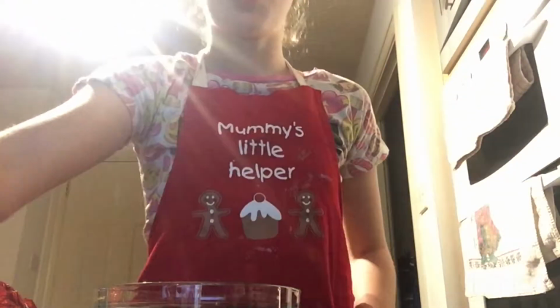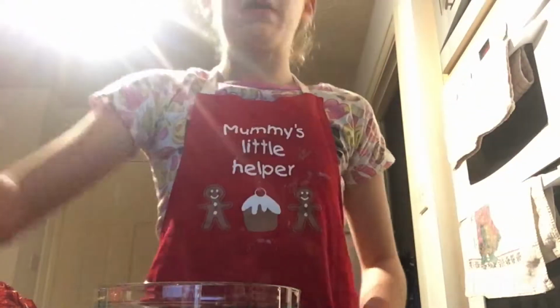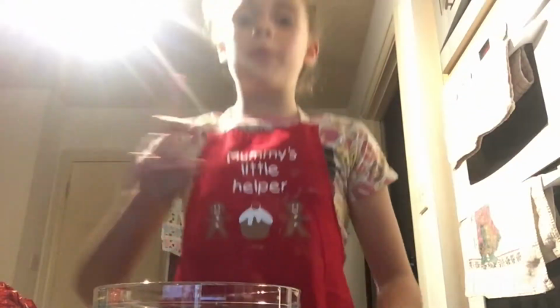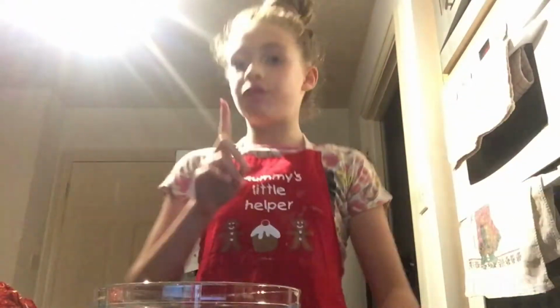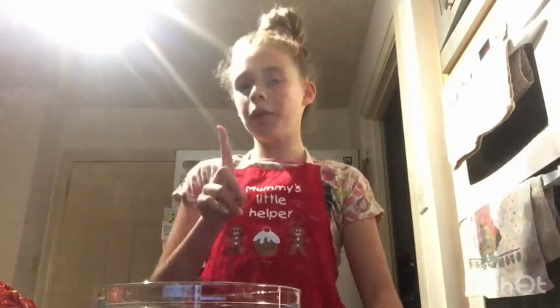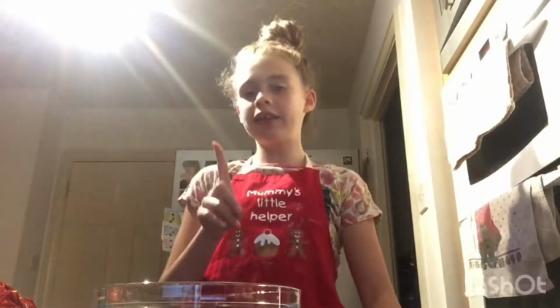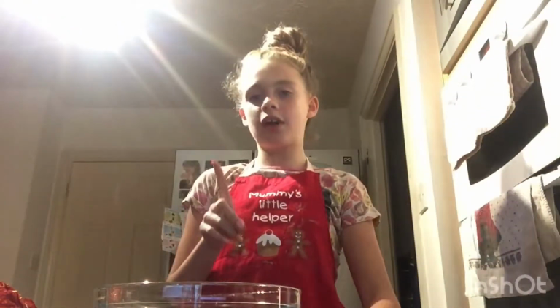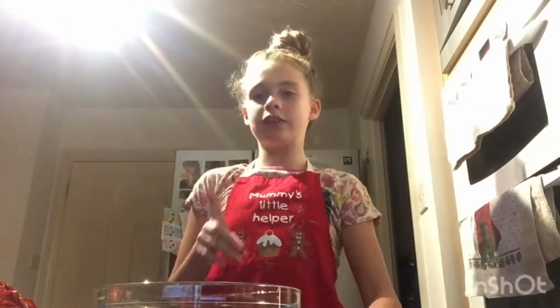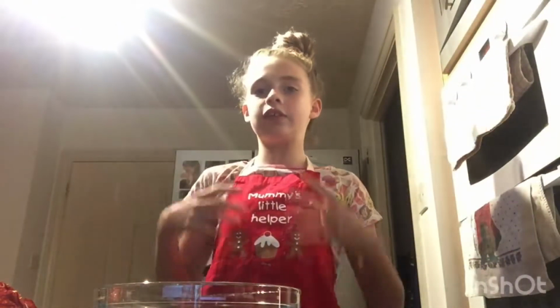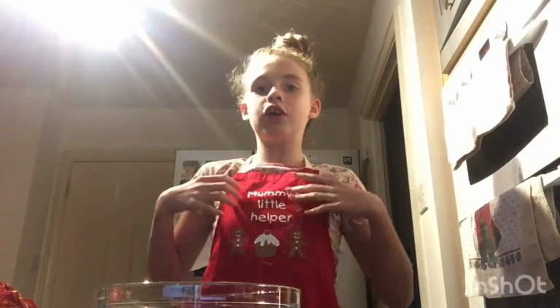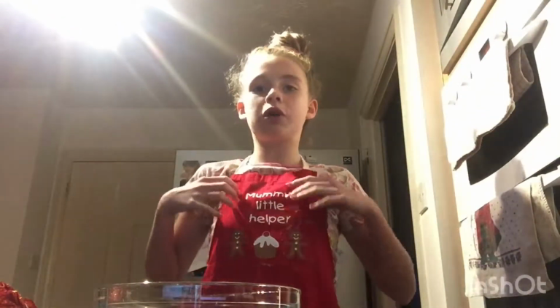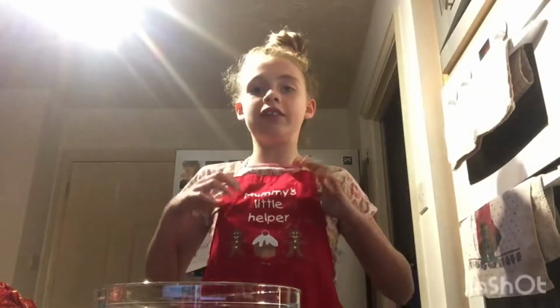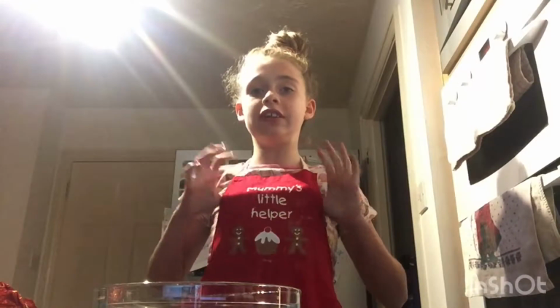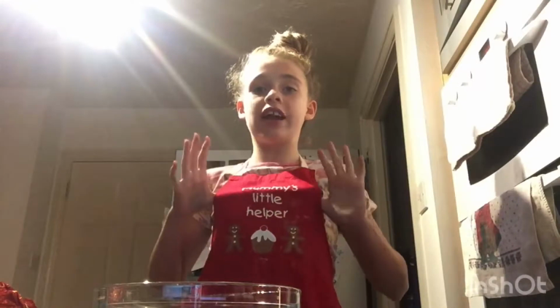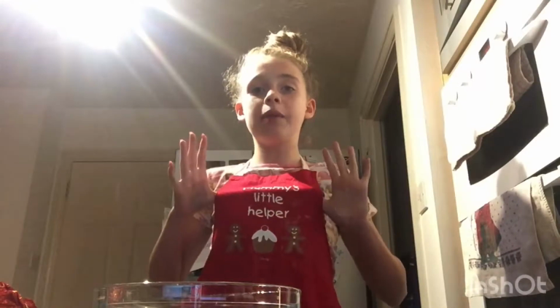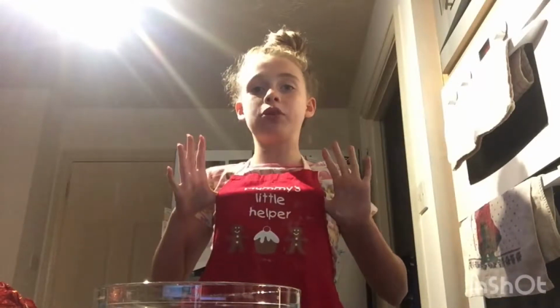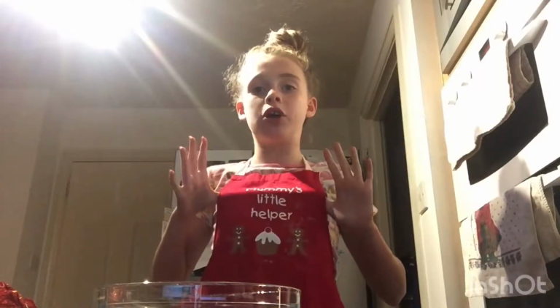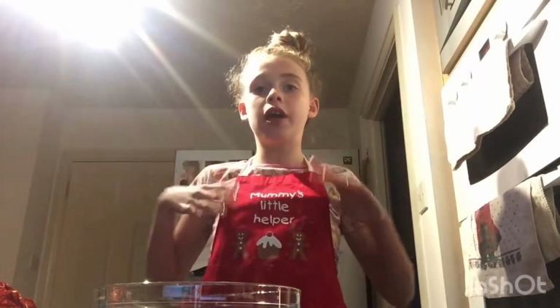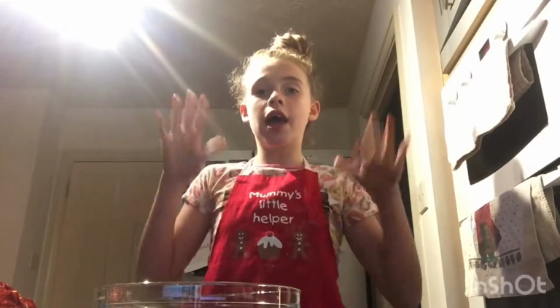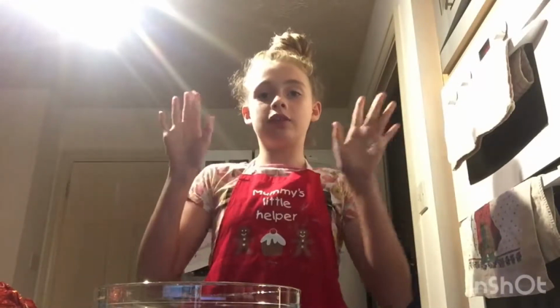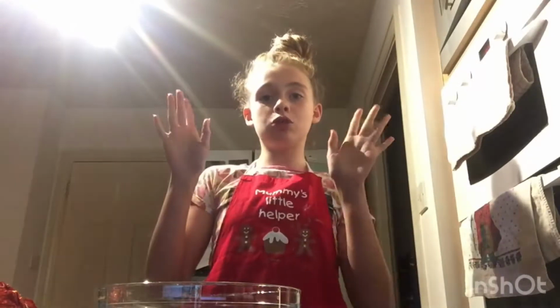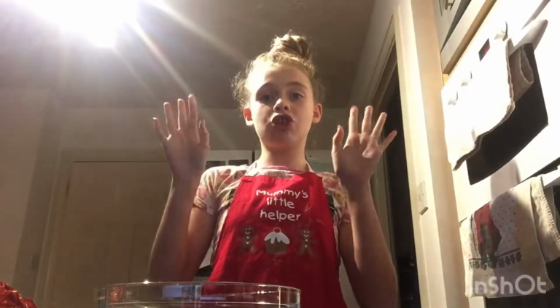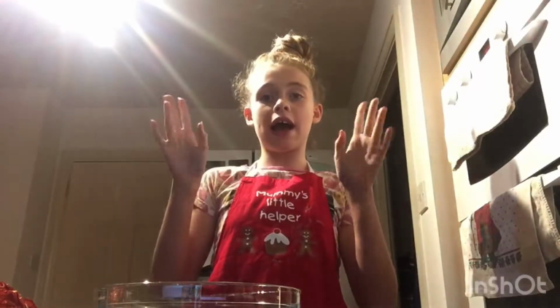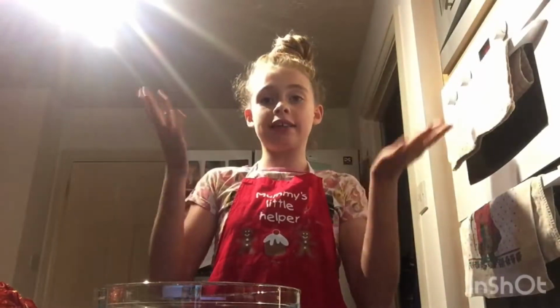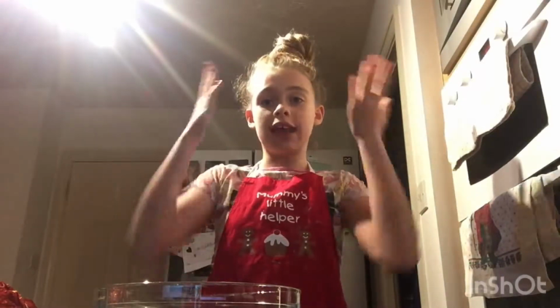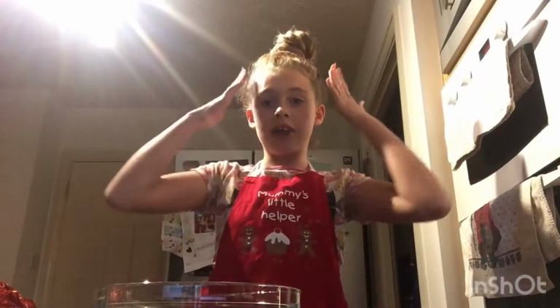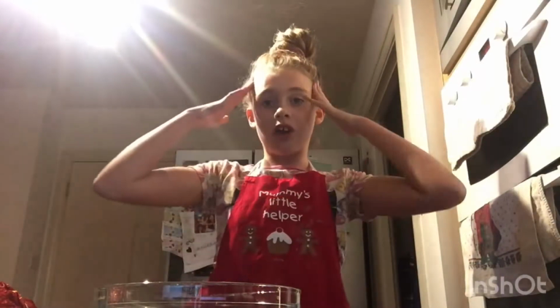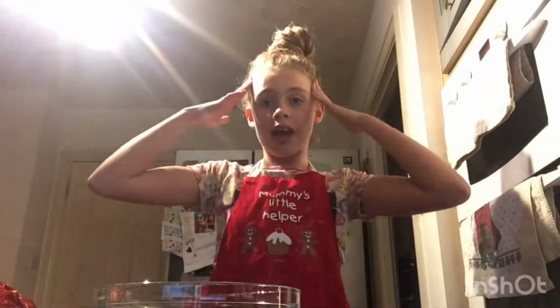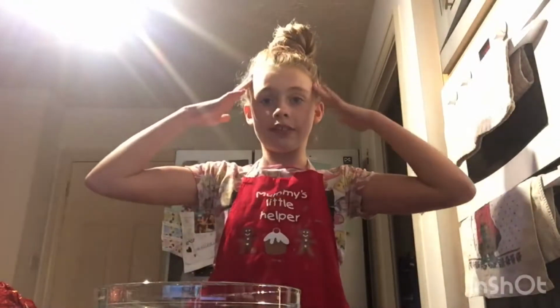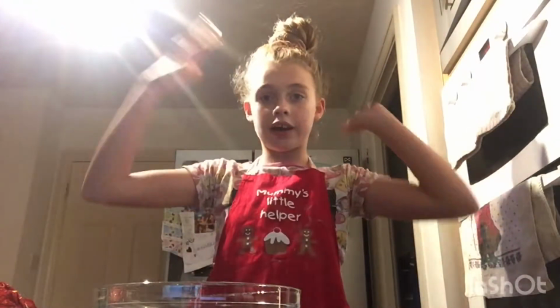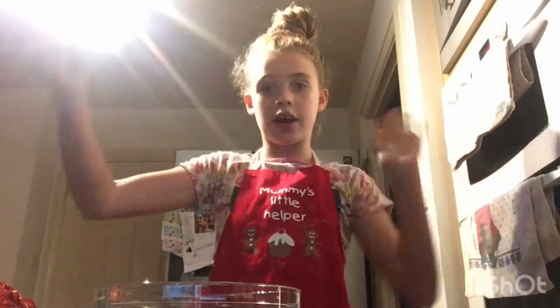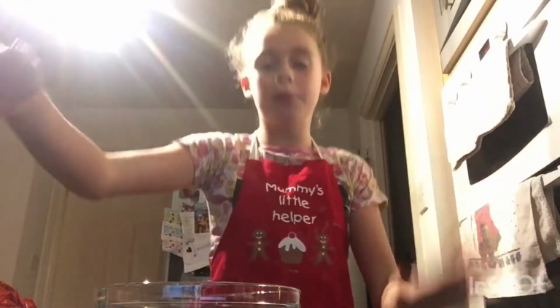But before we get started, you're going to need your apron on, to wash your hands, and your hair tied up.